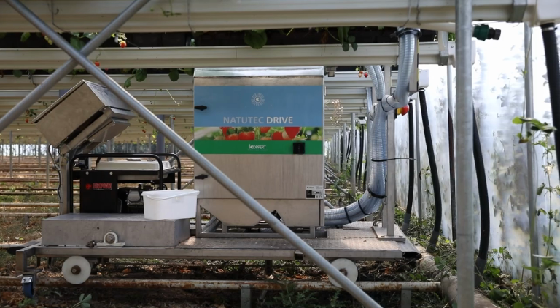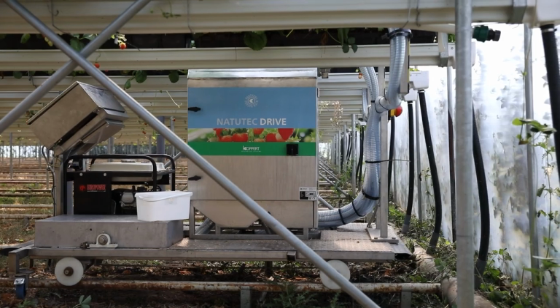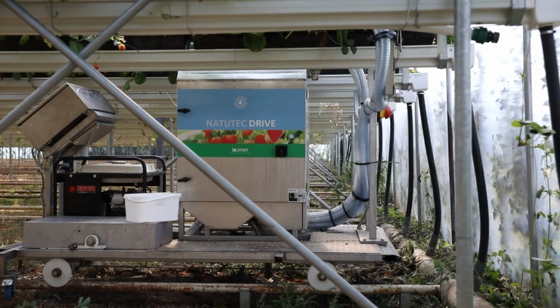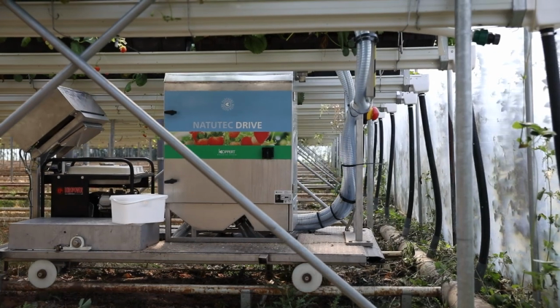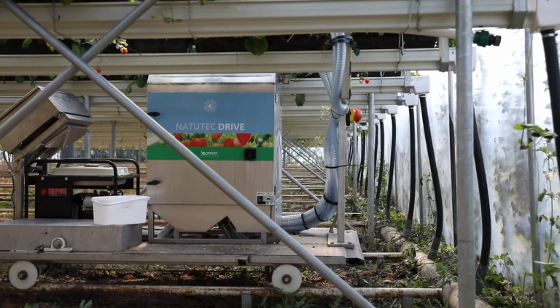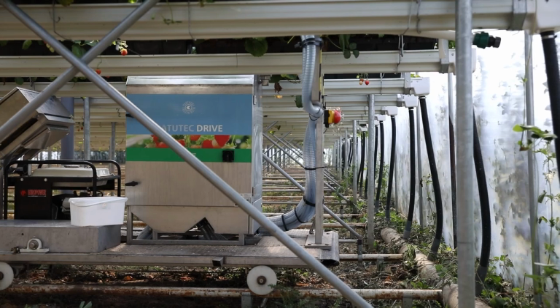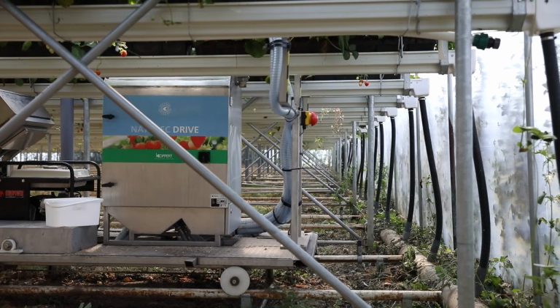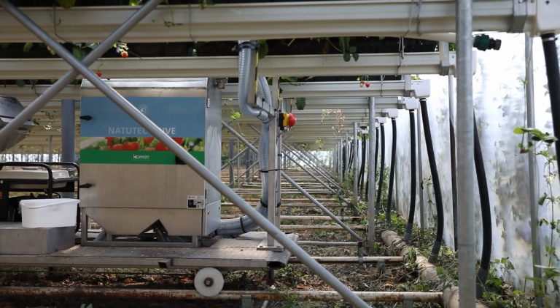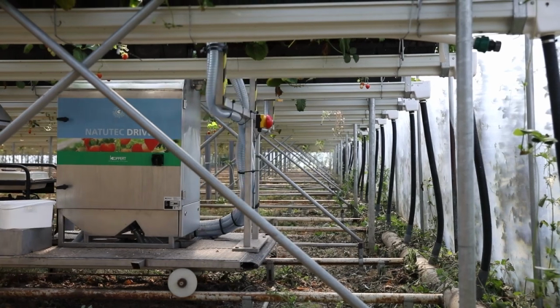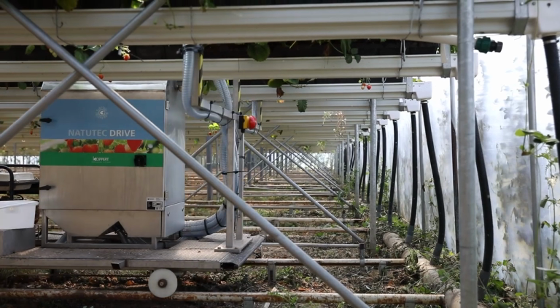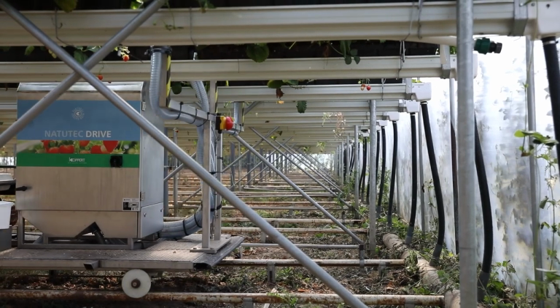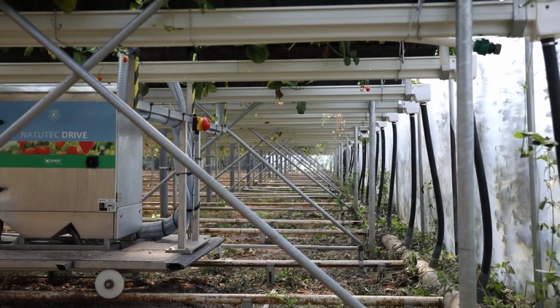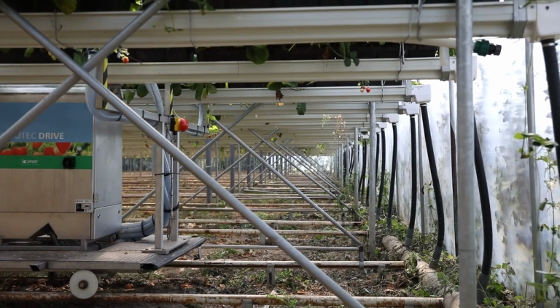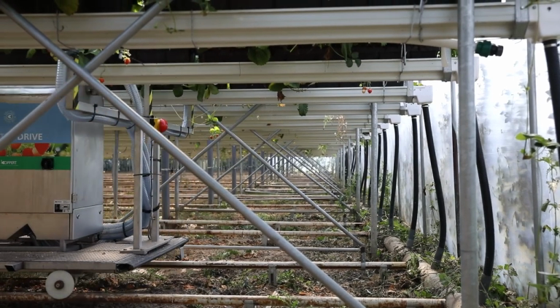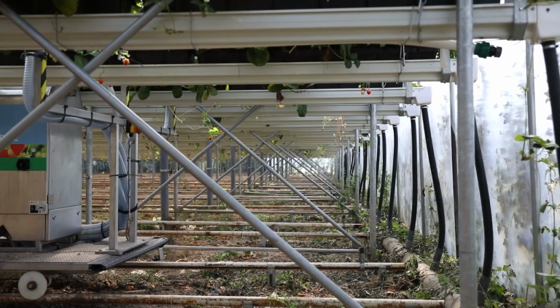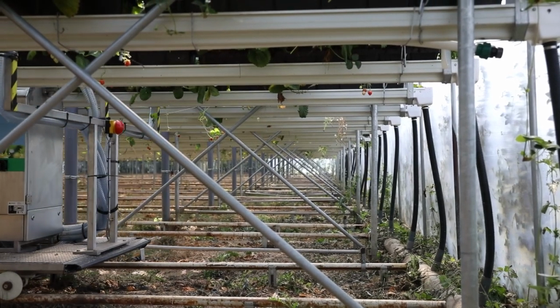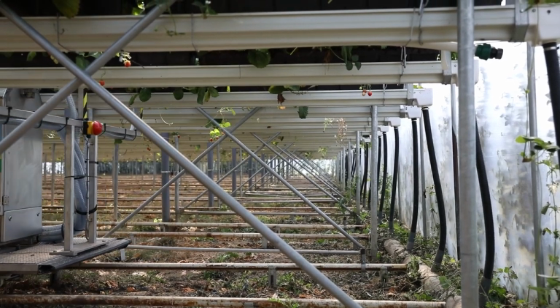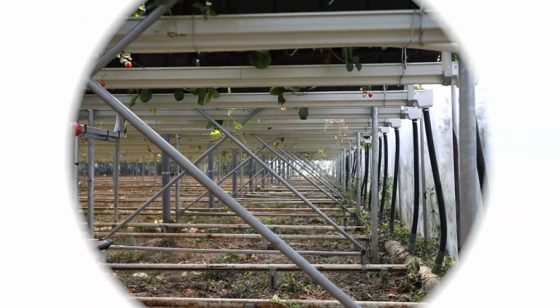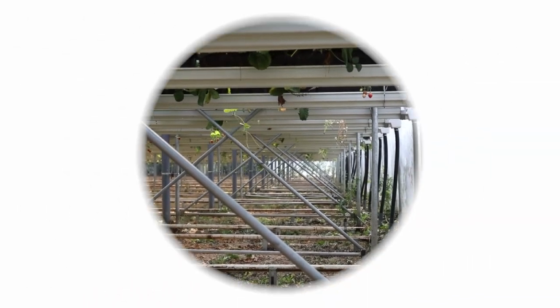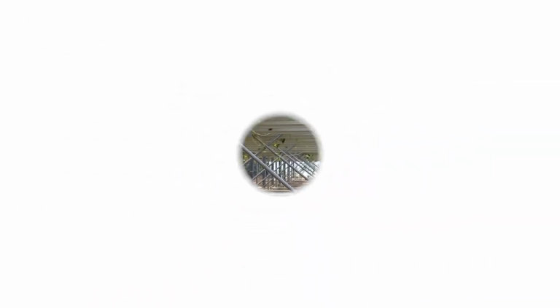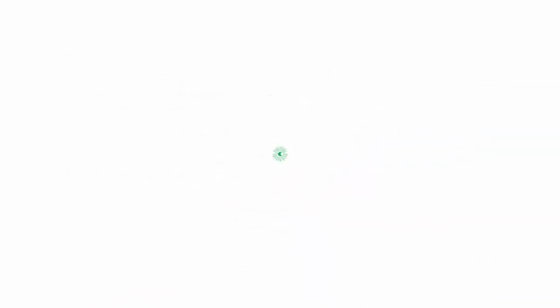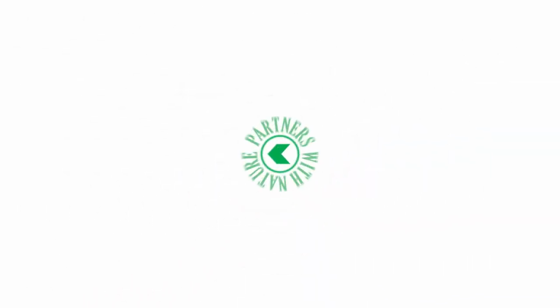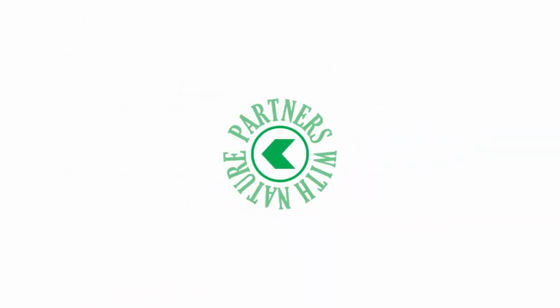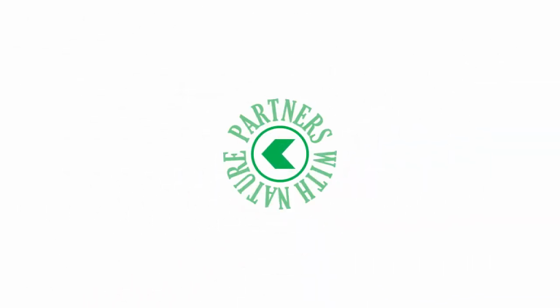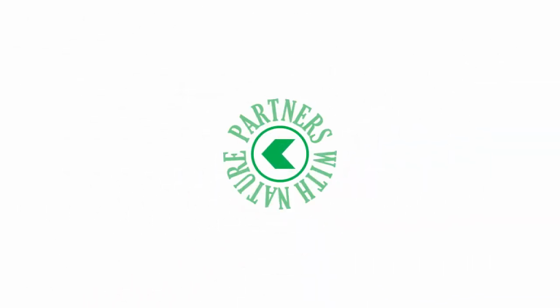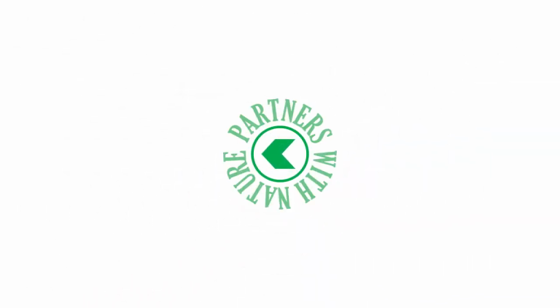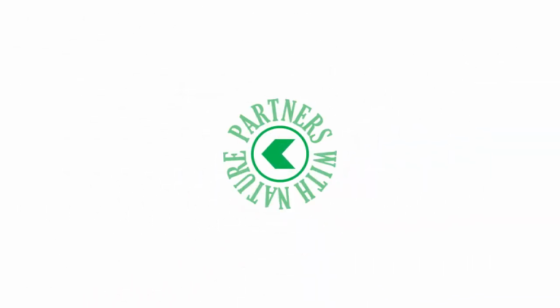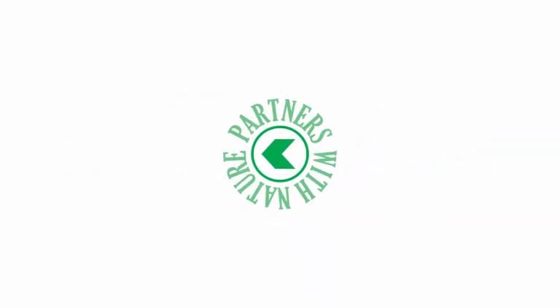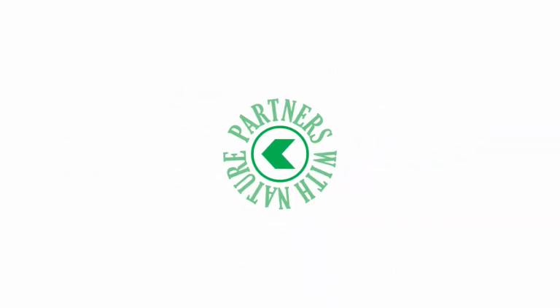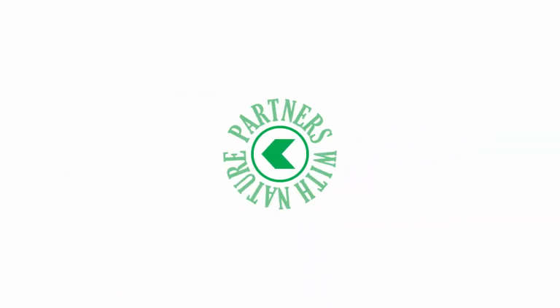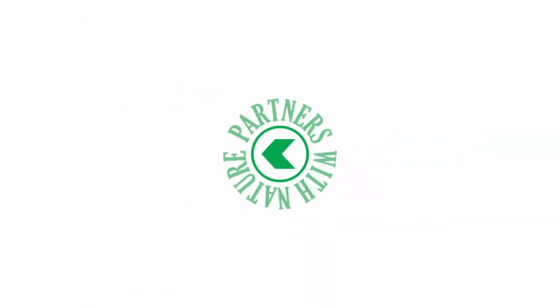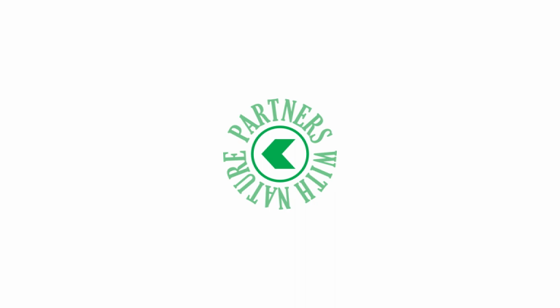For more information, contact your local Koppert consultant or visit www.koppert.com.